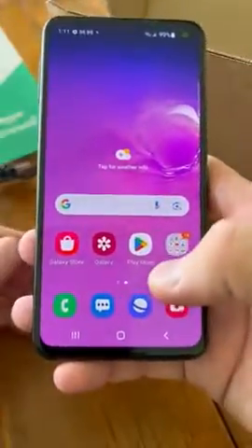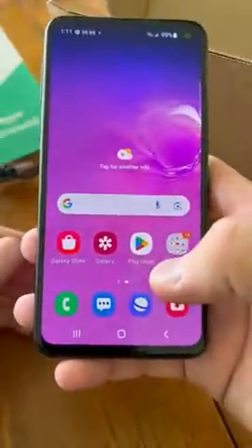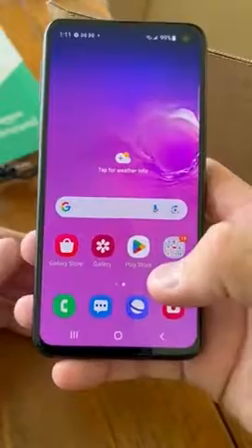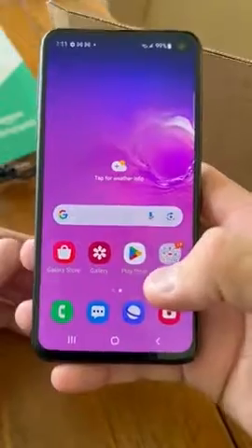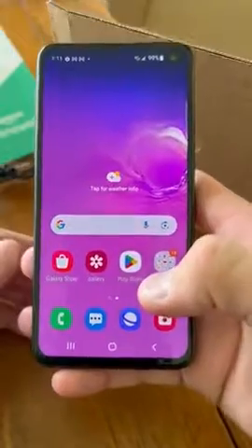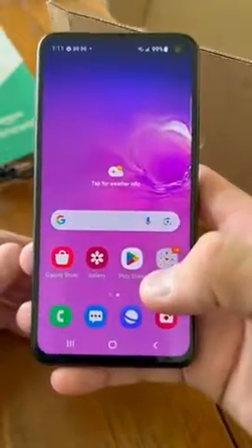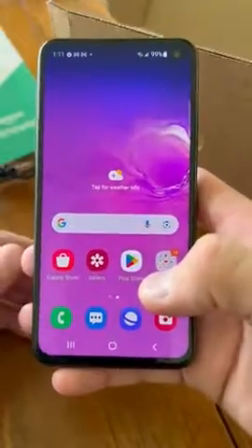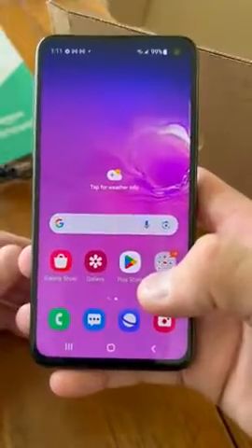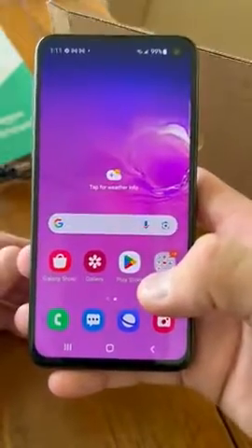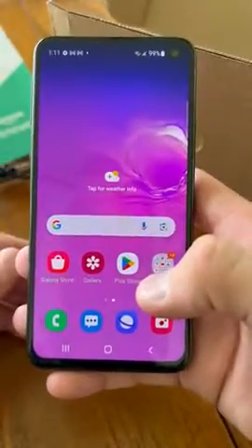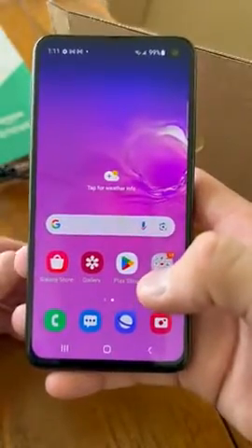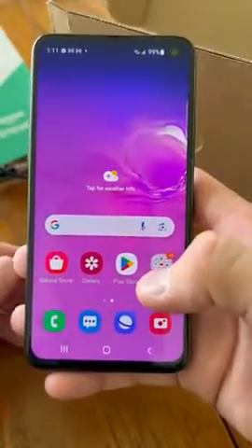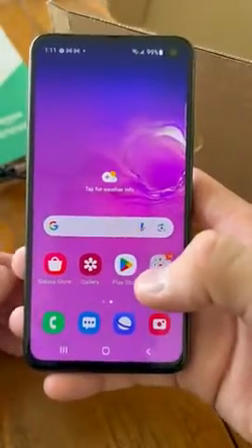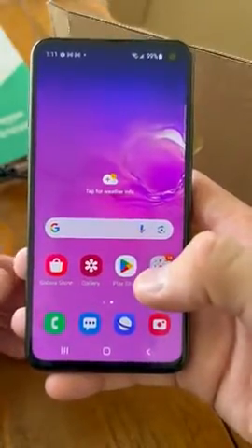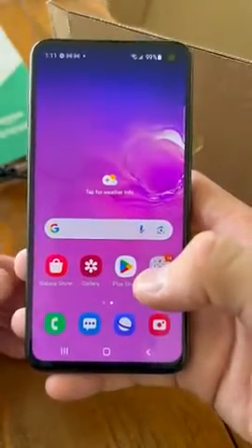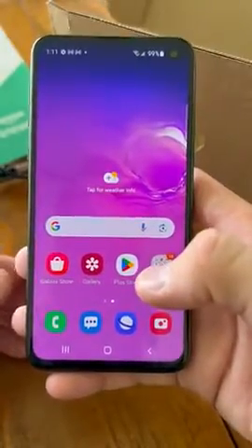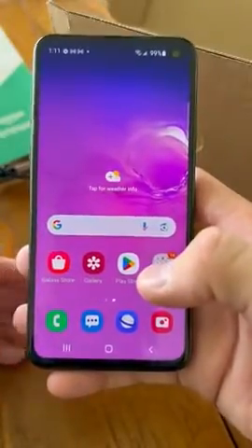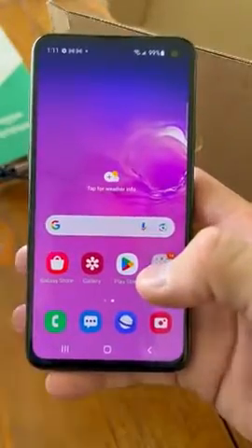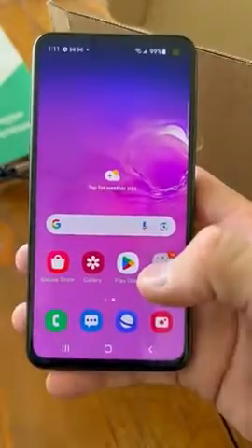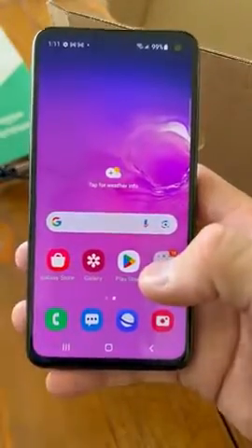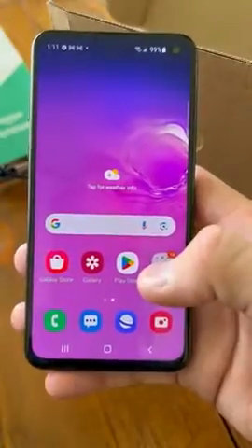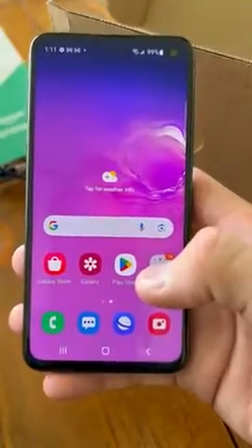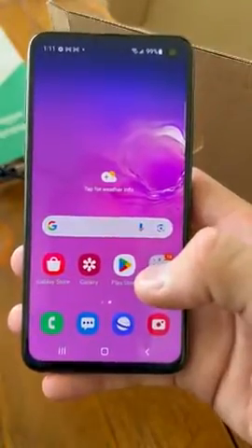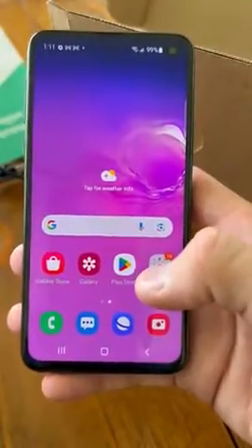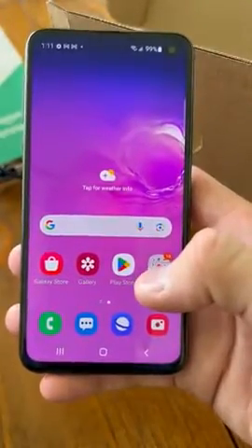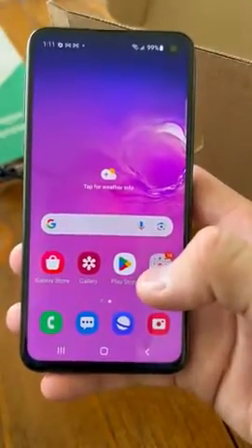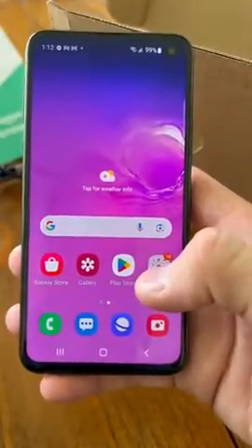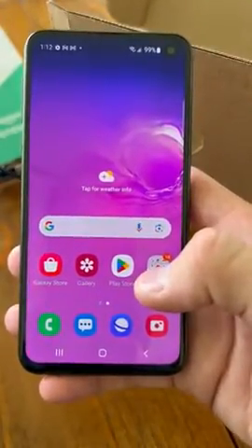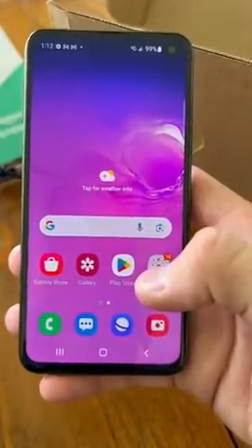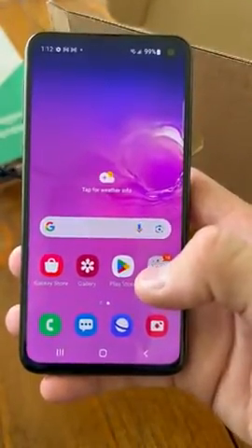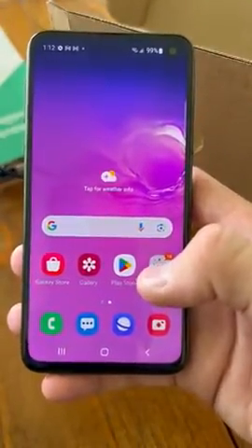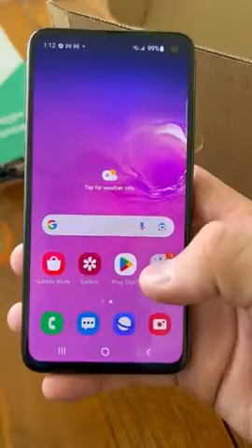Samsung Galaxy S10, renewed version — definitely recommend it. If you're looking for a phone at an affordable price that gets to you quickly, definitely recommend this phone.